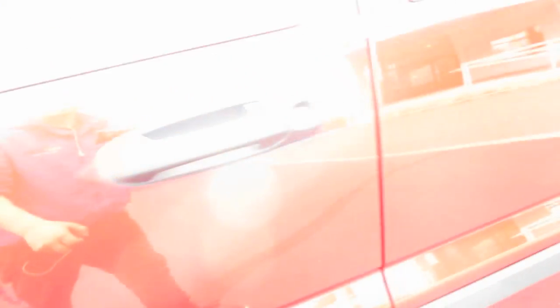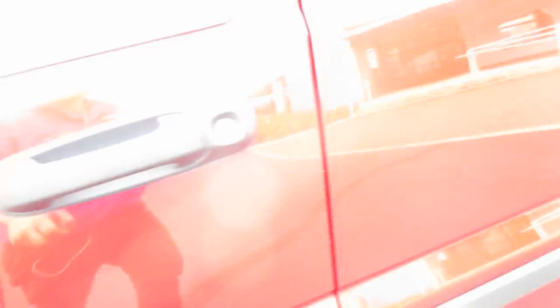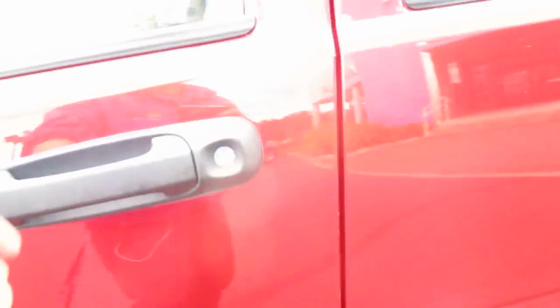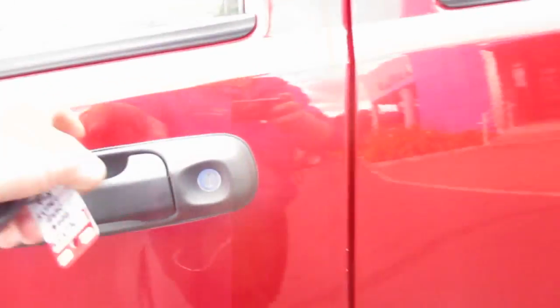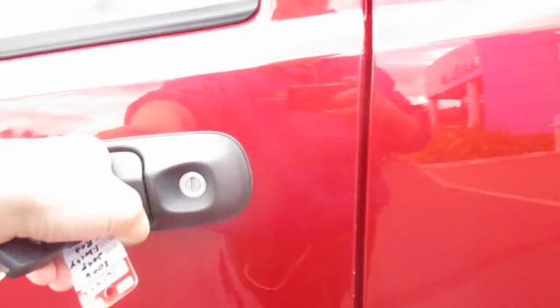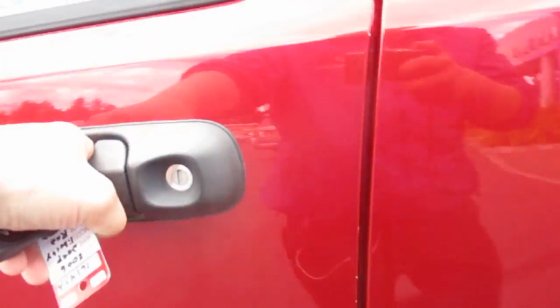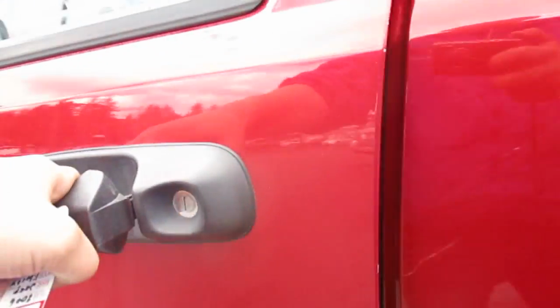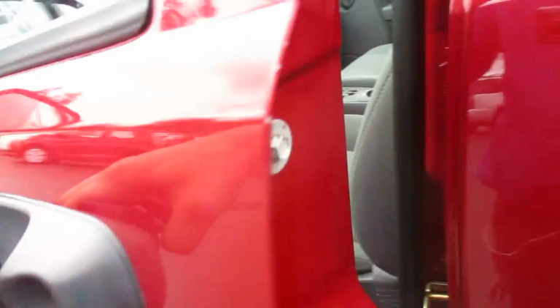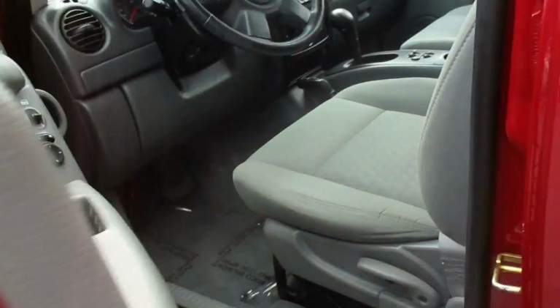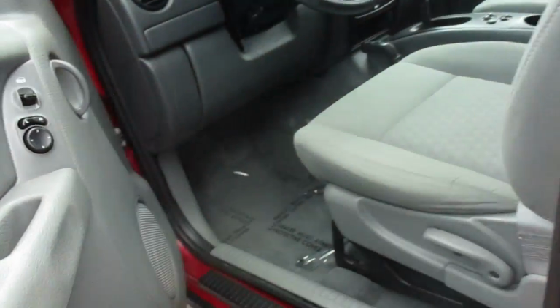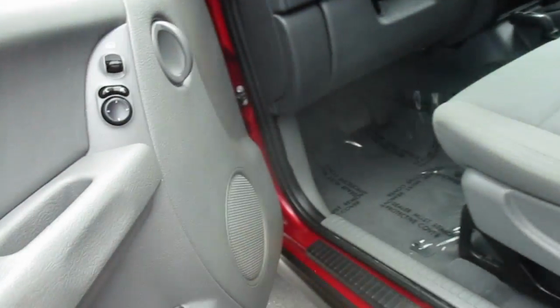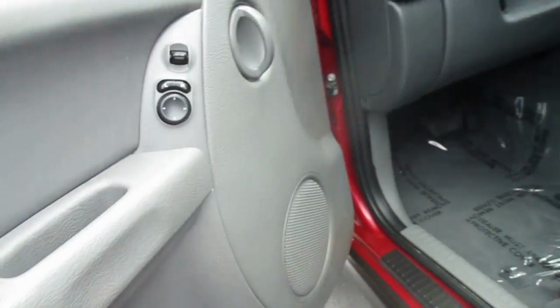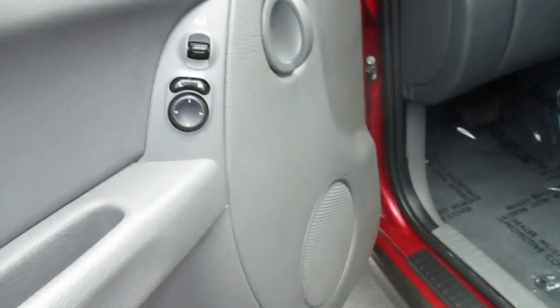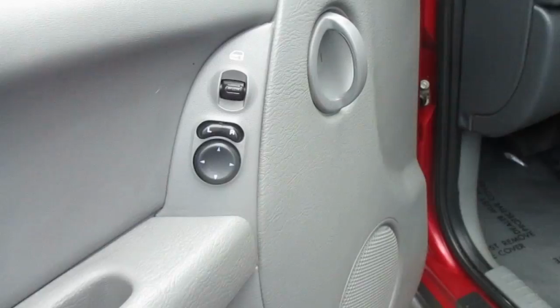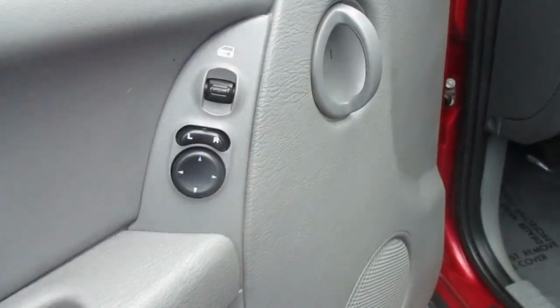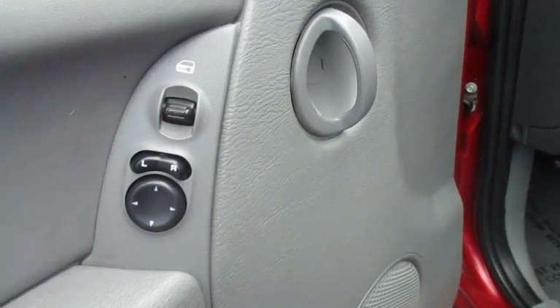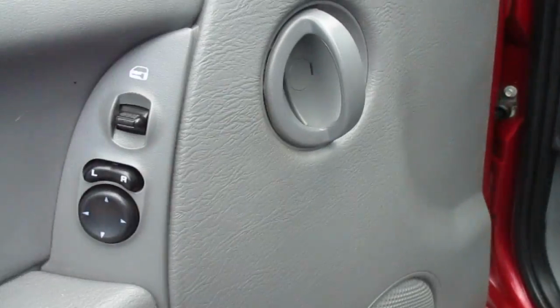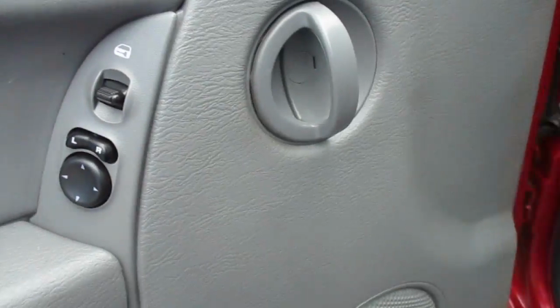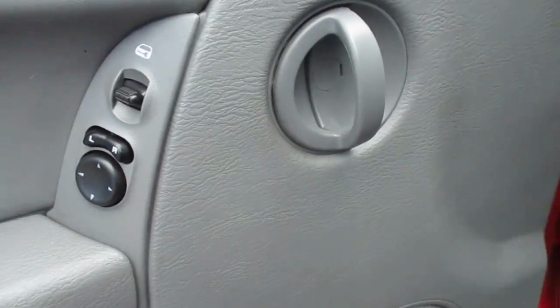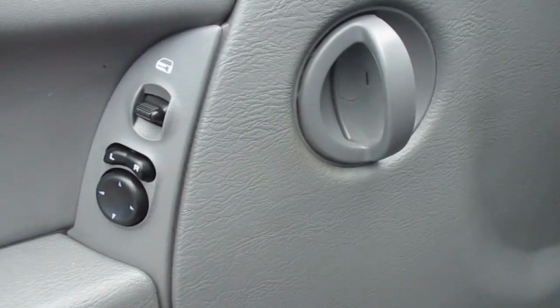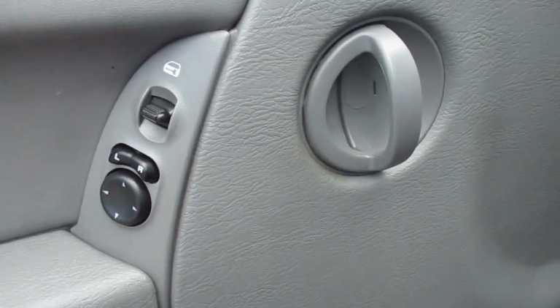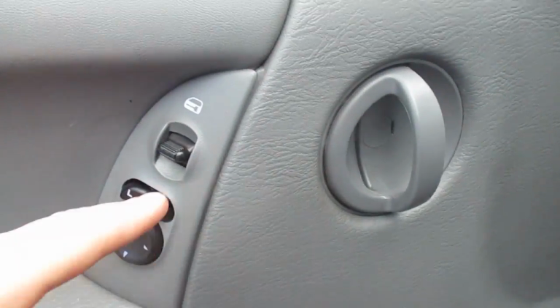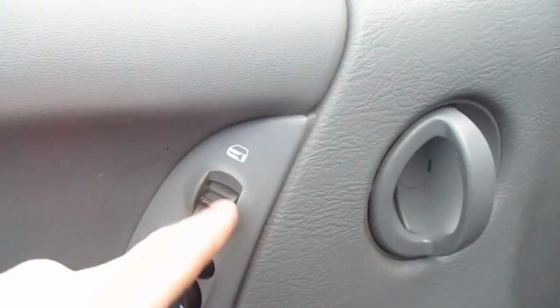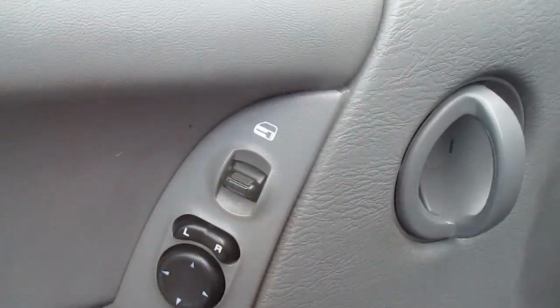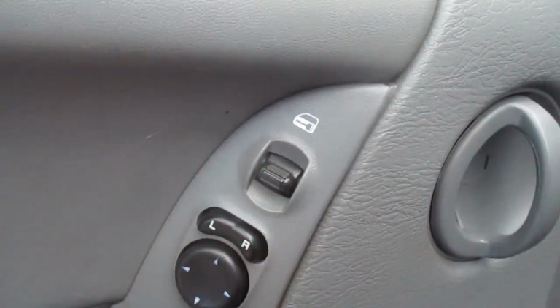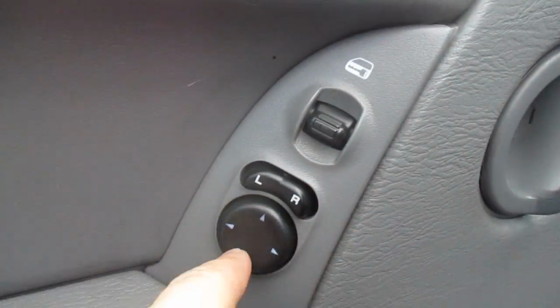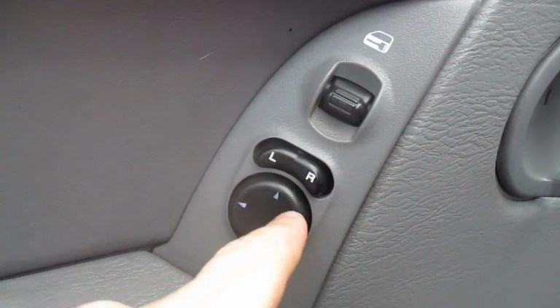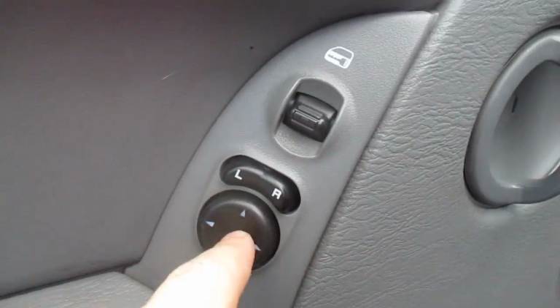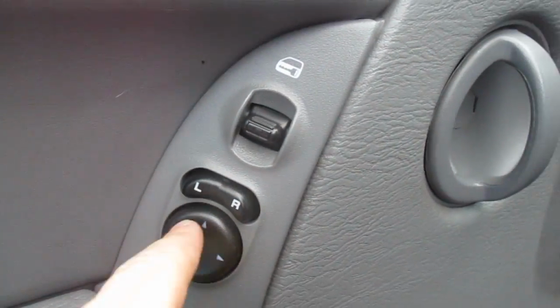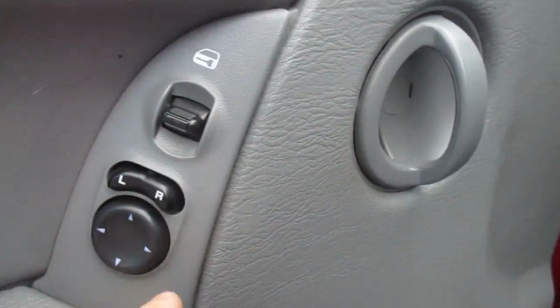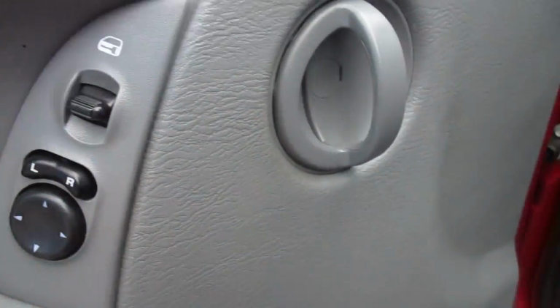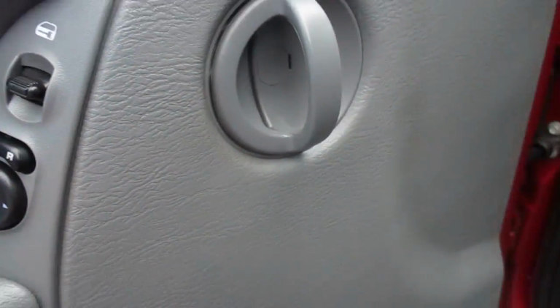Let's take a look on the inside. Automatic door locks and mirror control.